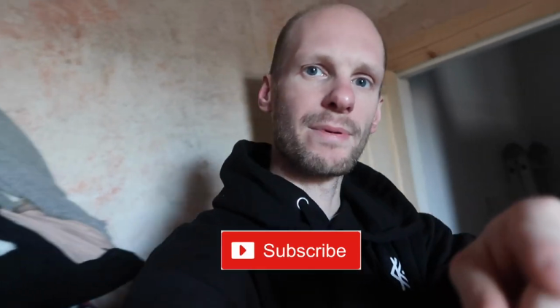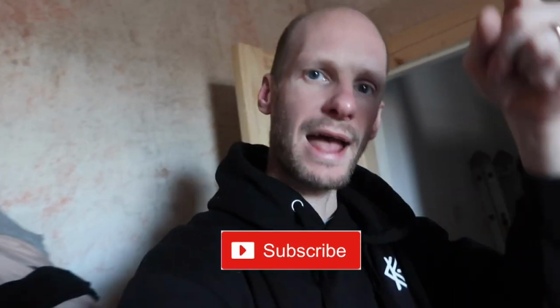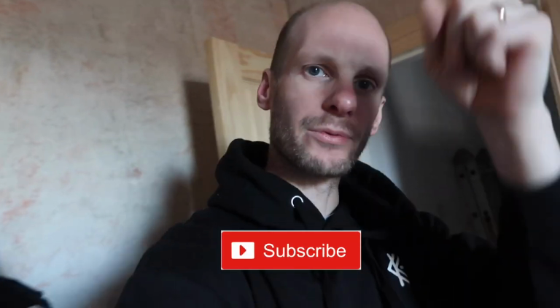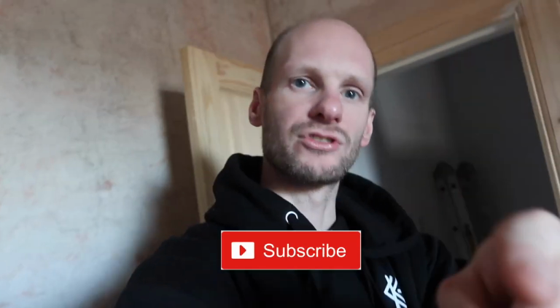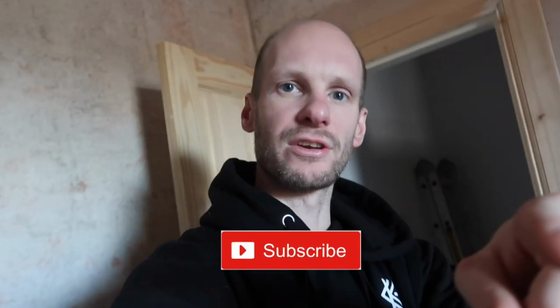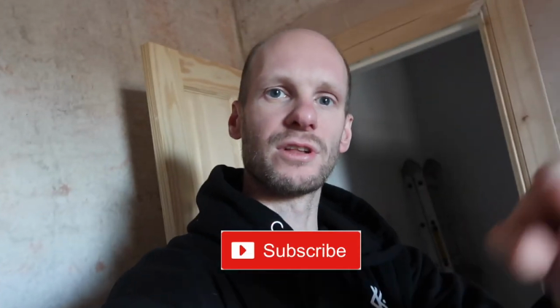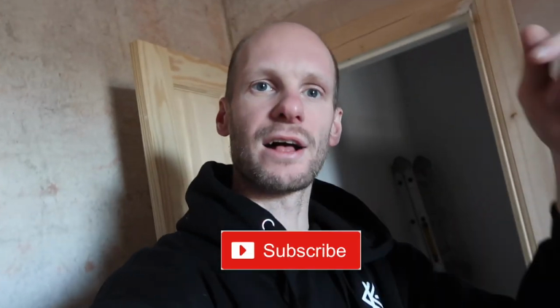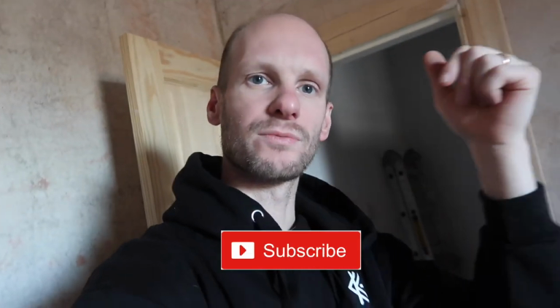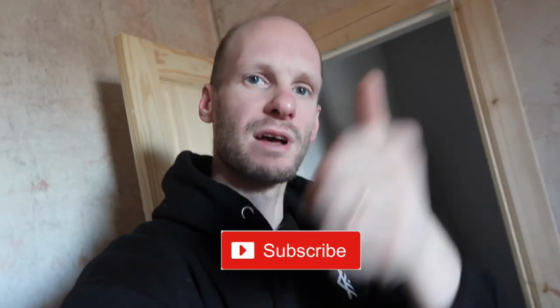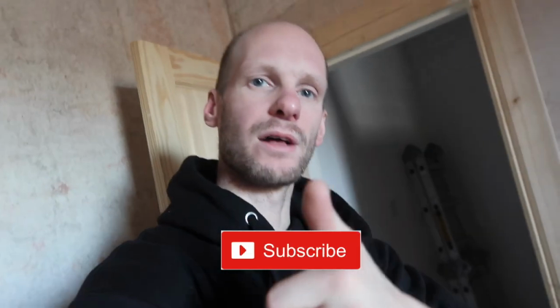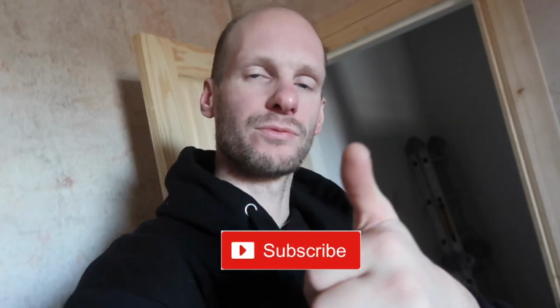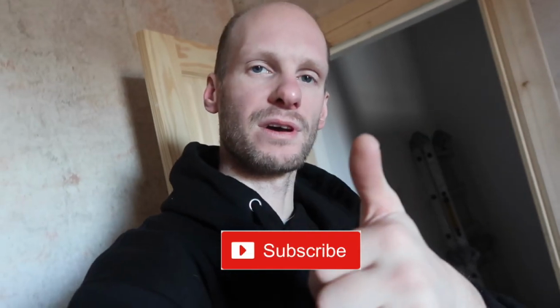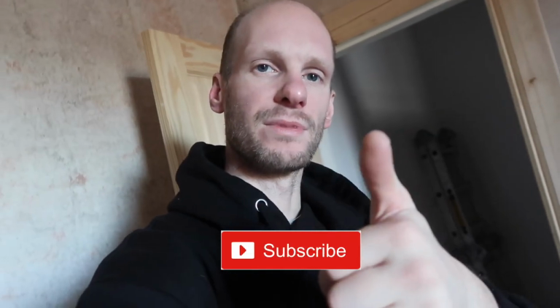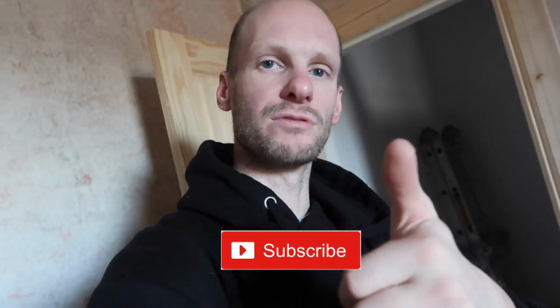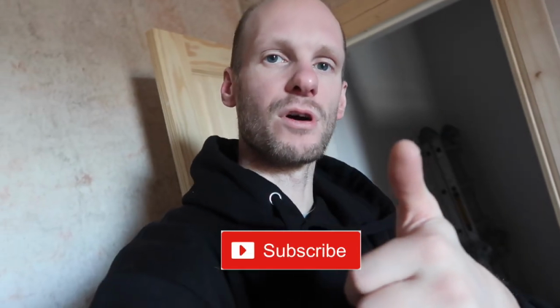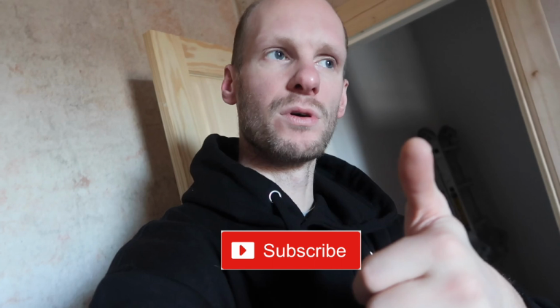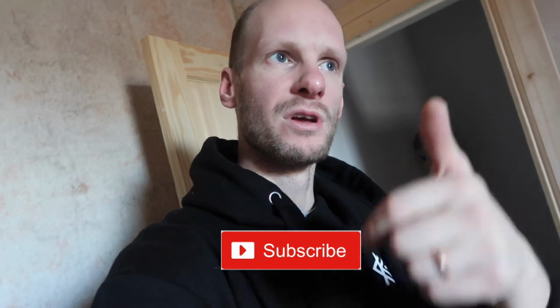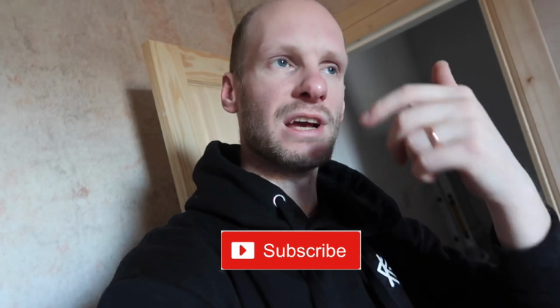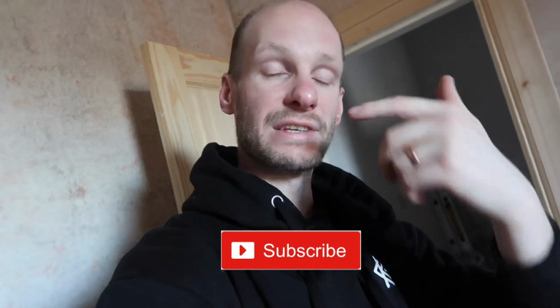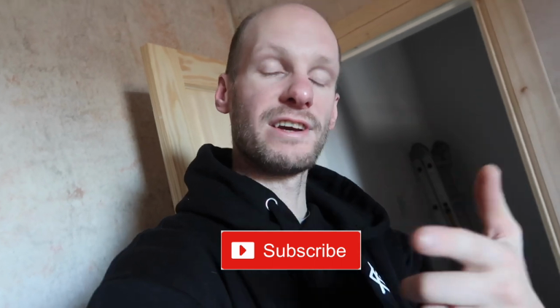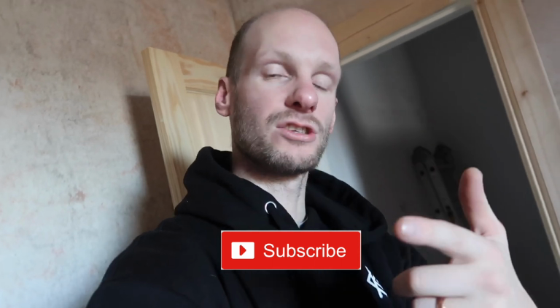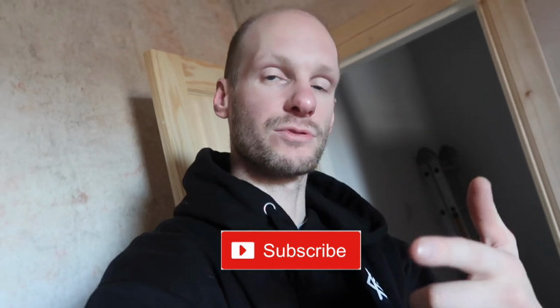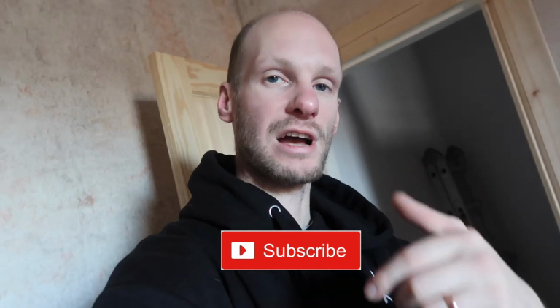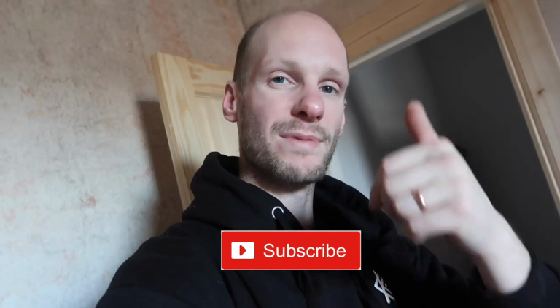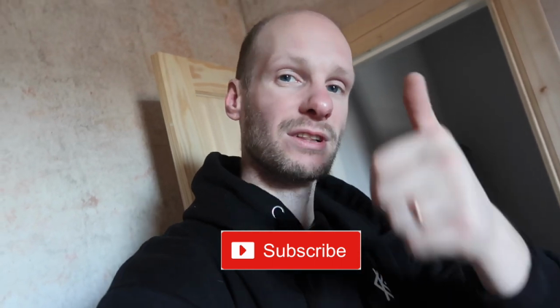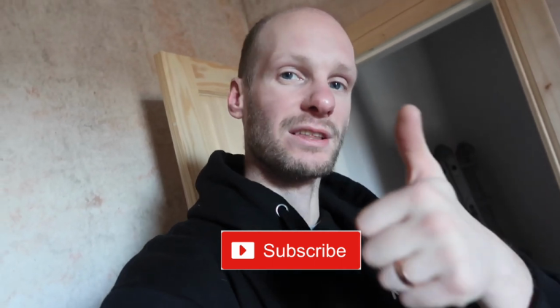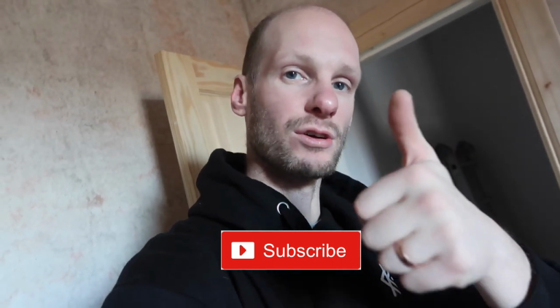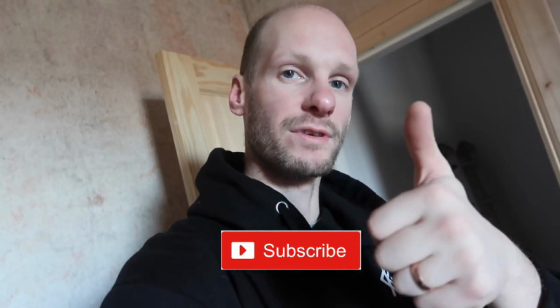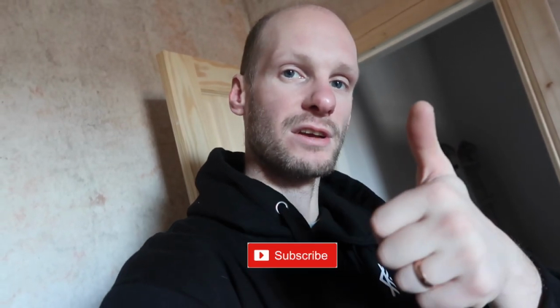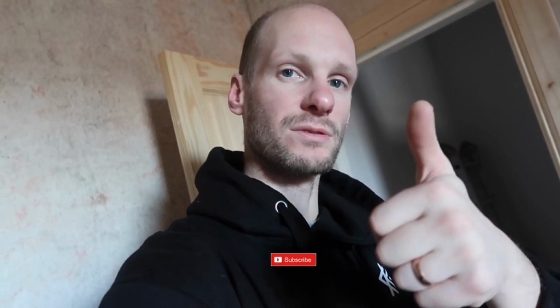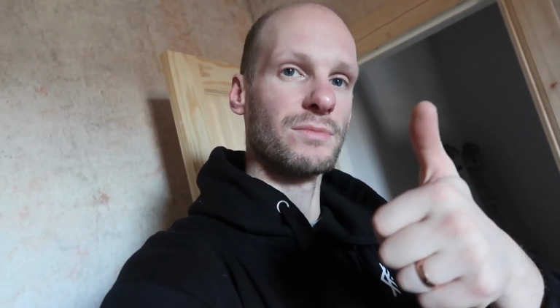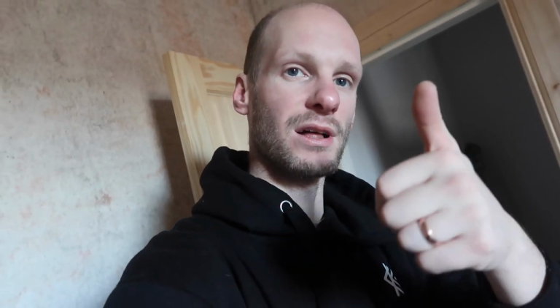Don't forget to subscribe — it helps the channel, helps me grow. It's free to subscribe. Click the notification bell.